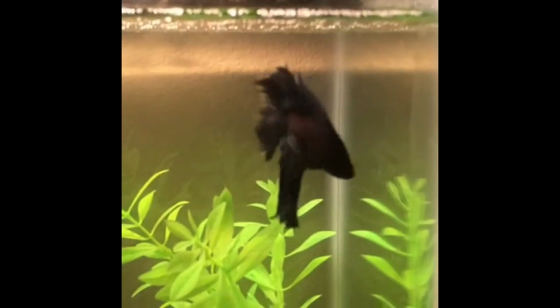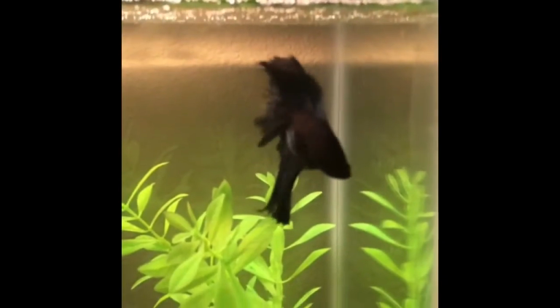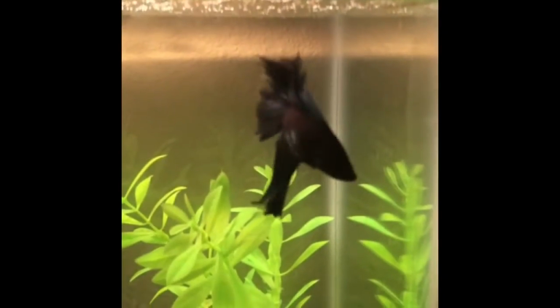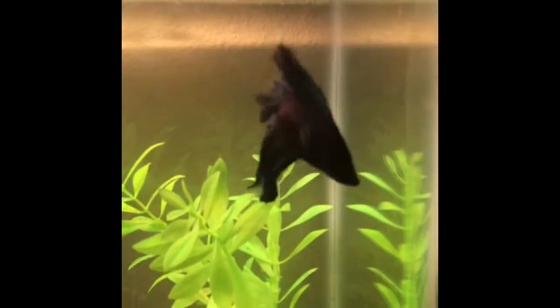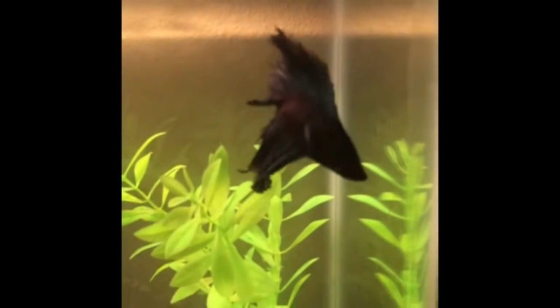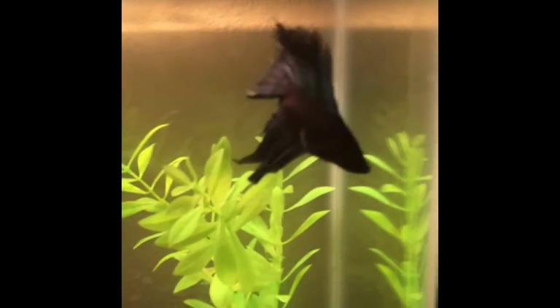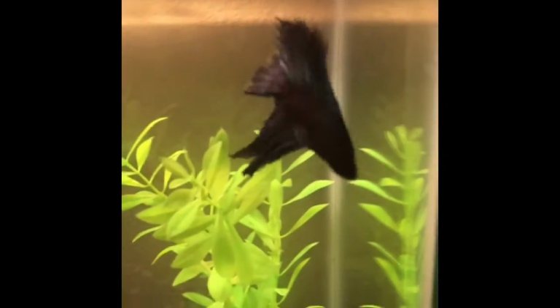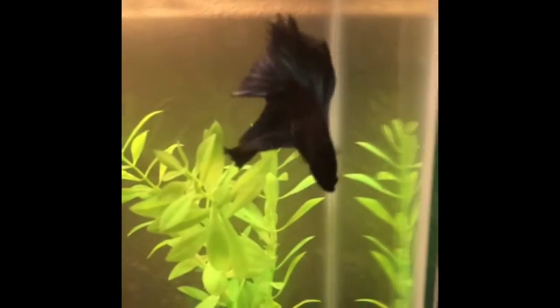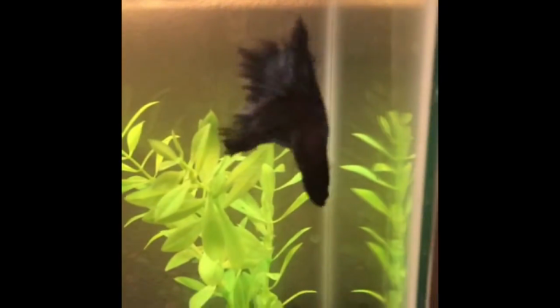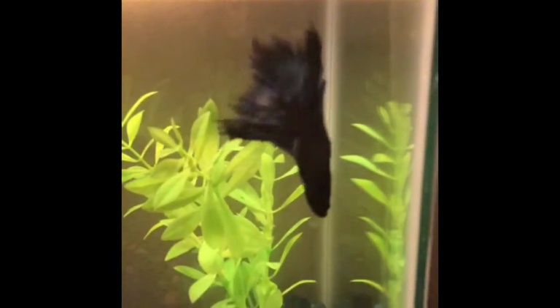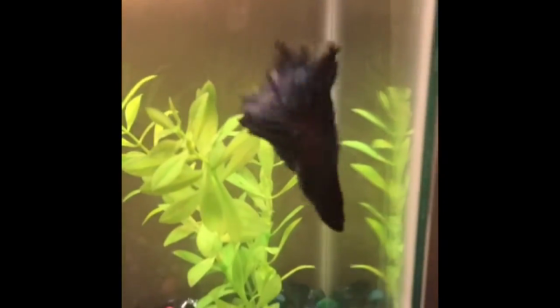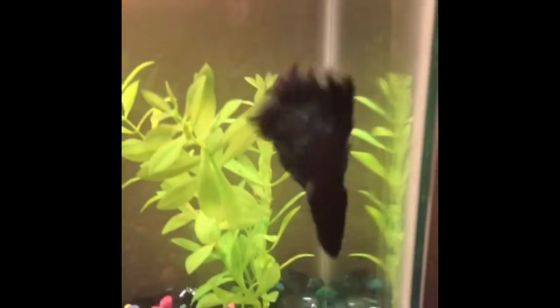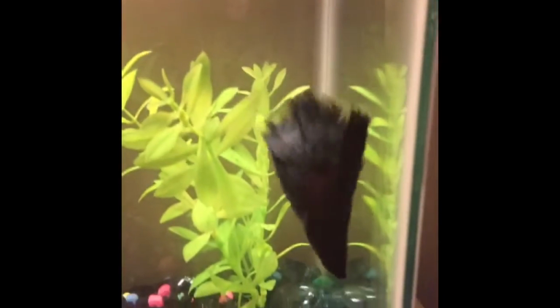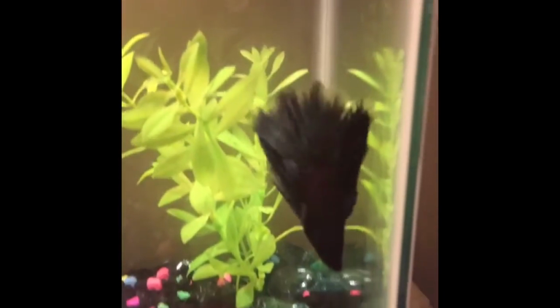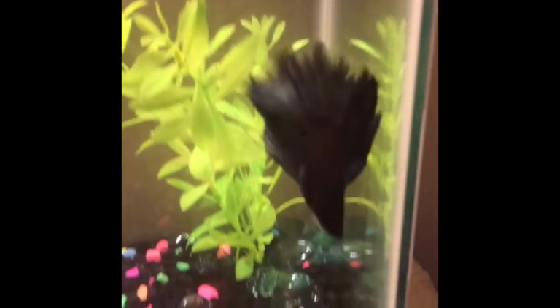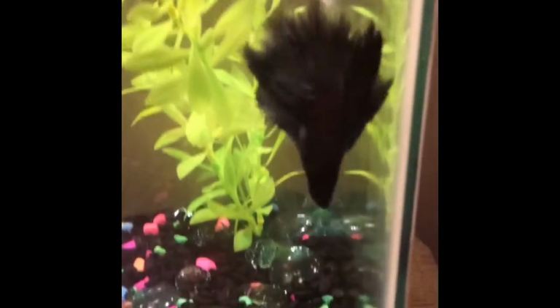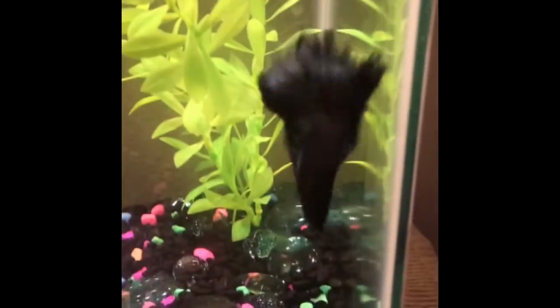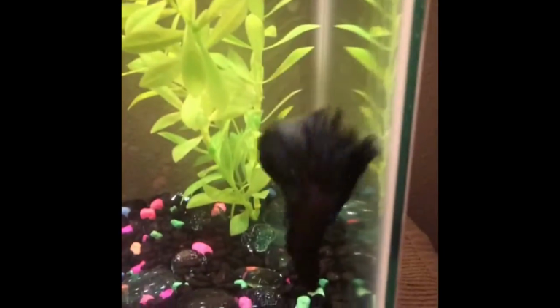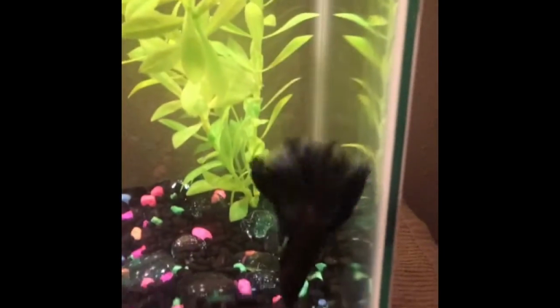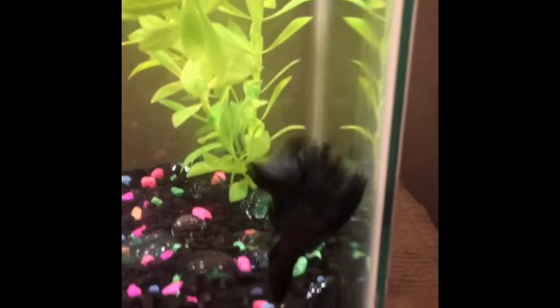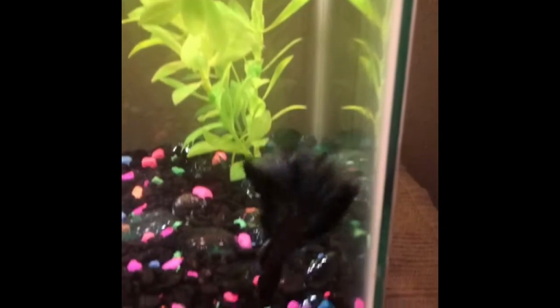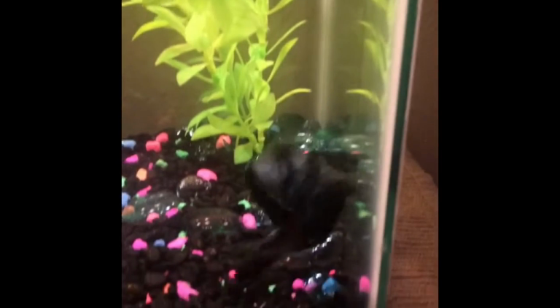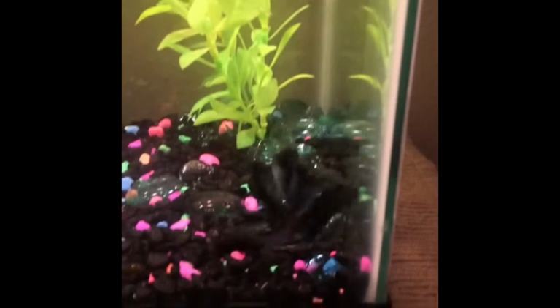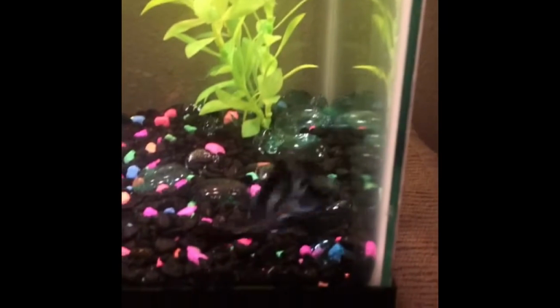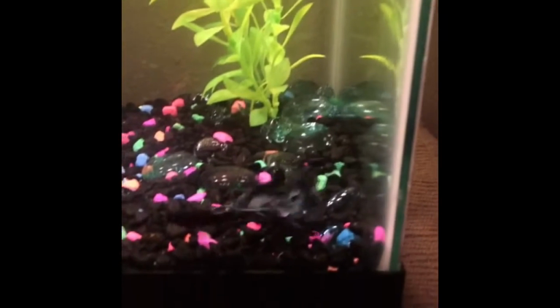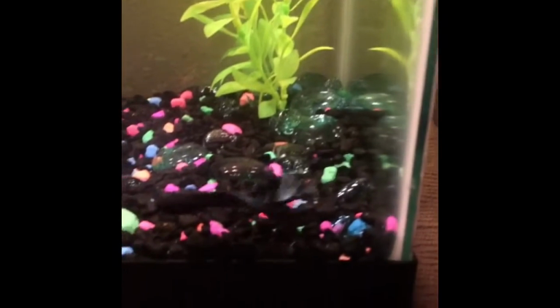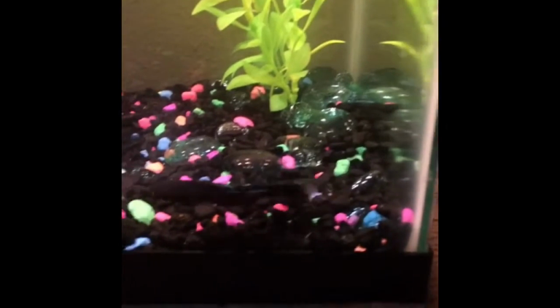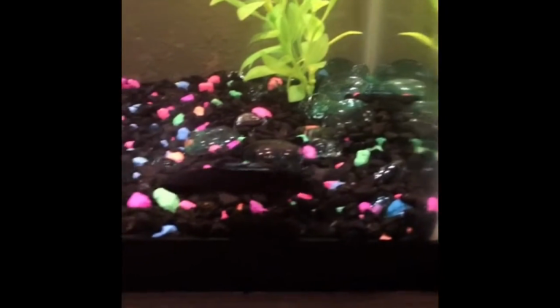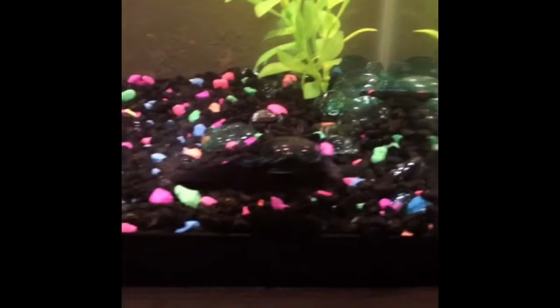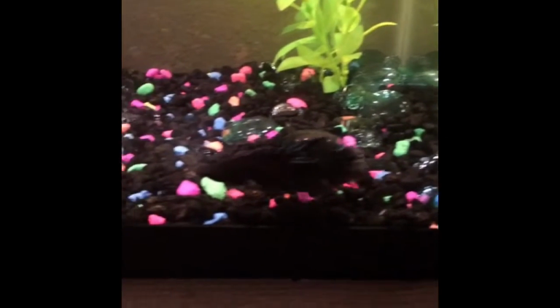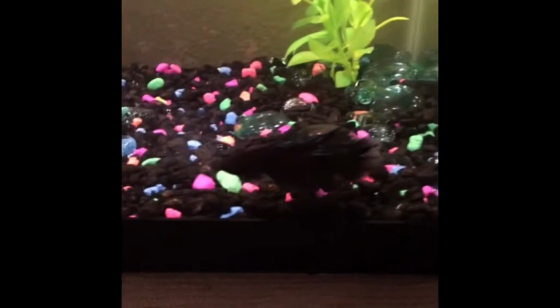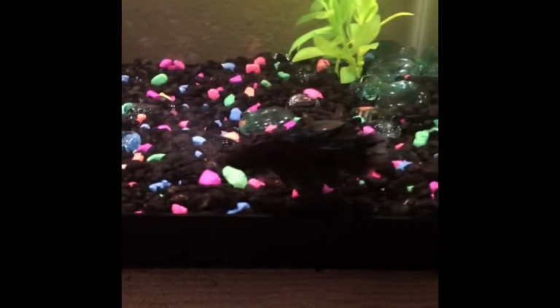Hey everybody, I went to Petco today so I'm going to just show you what I got. Let's get started.